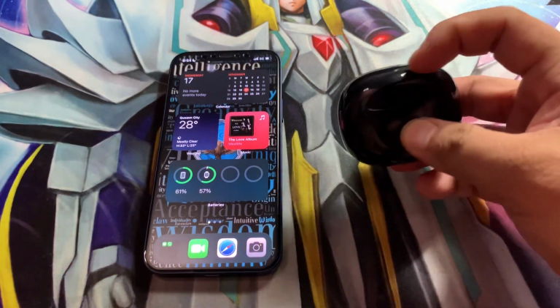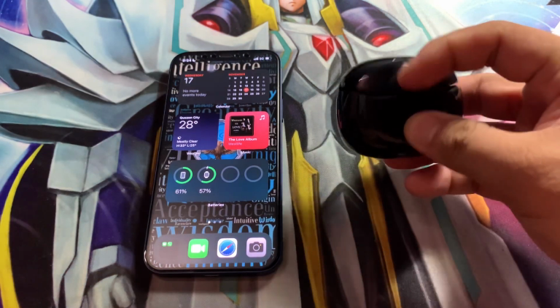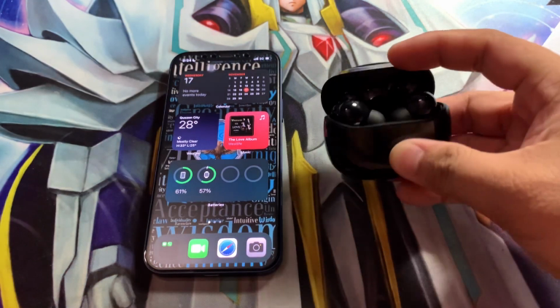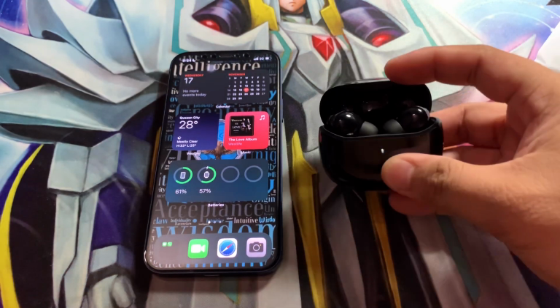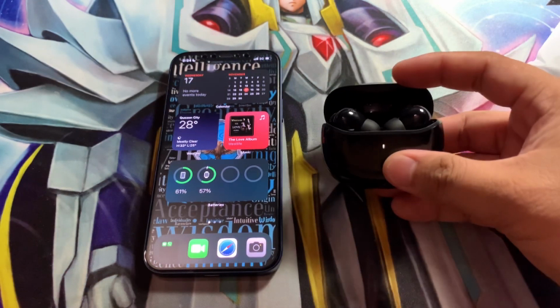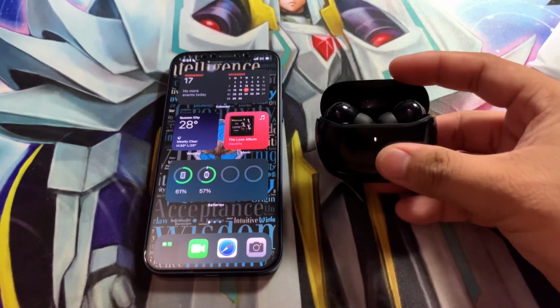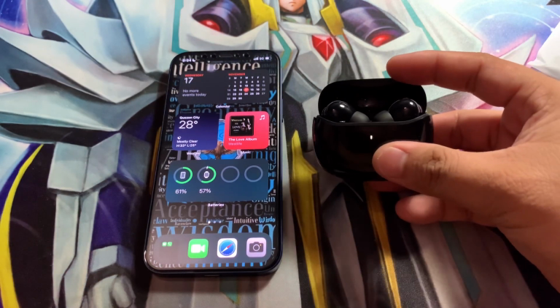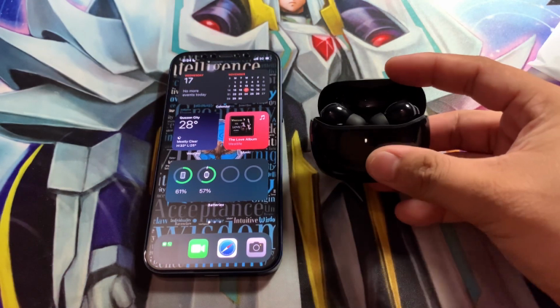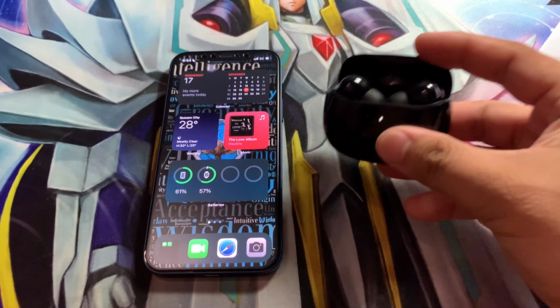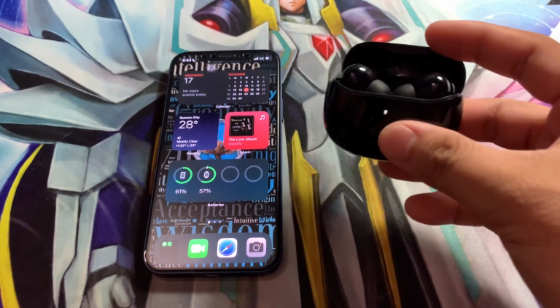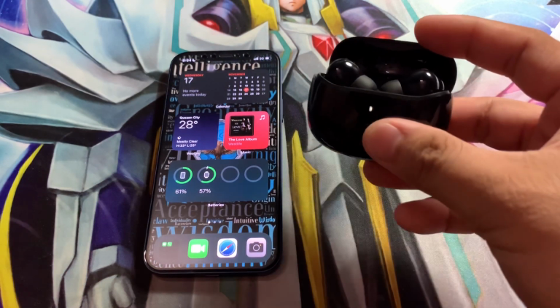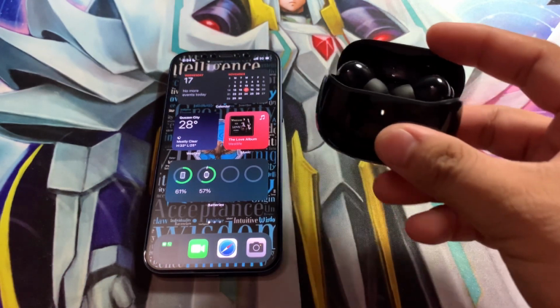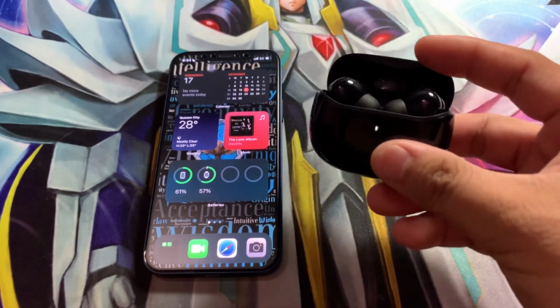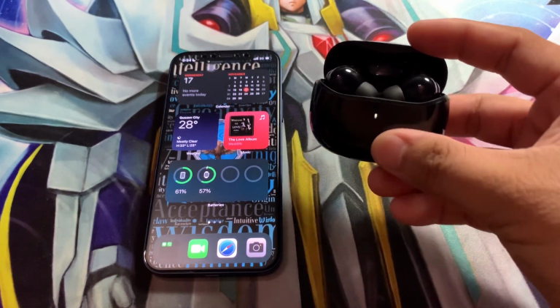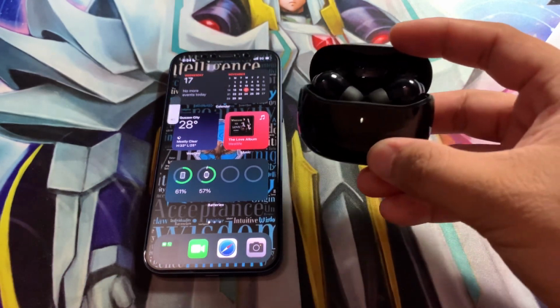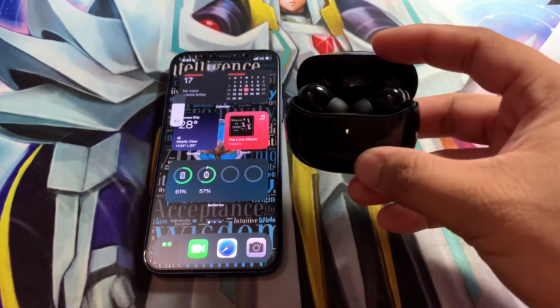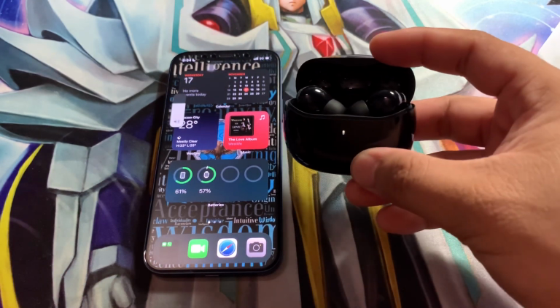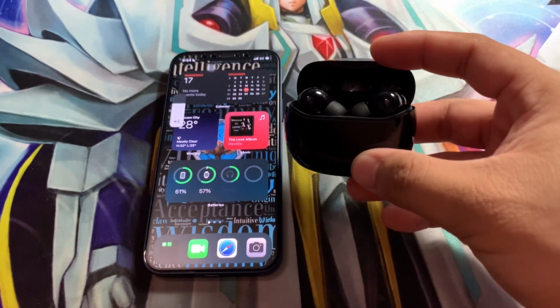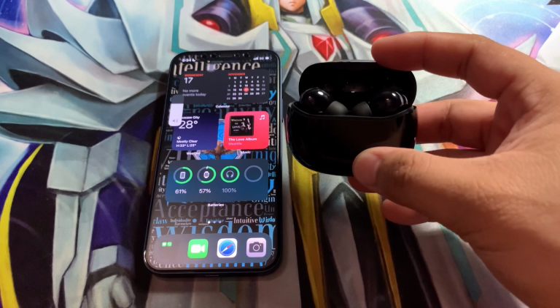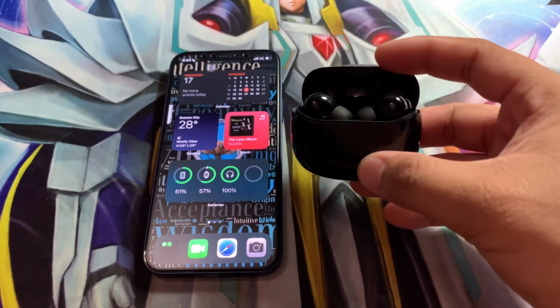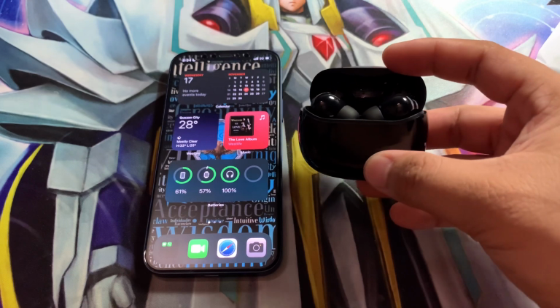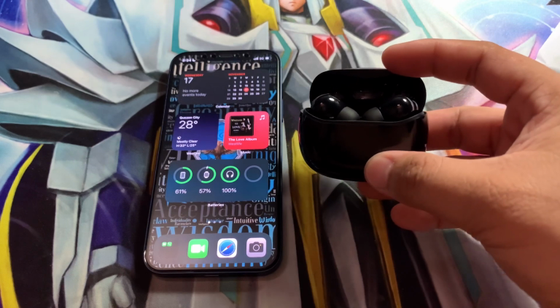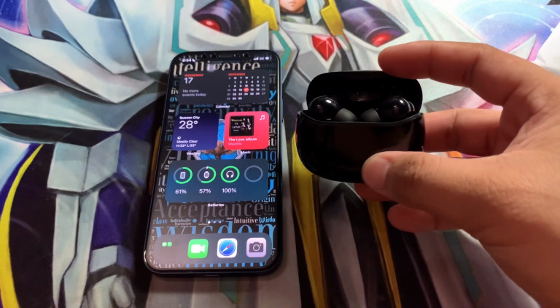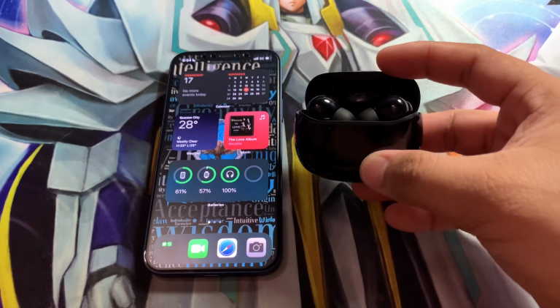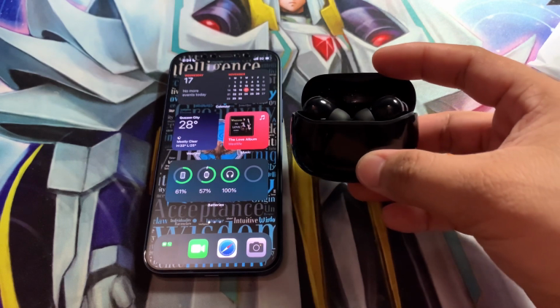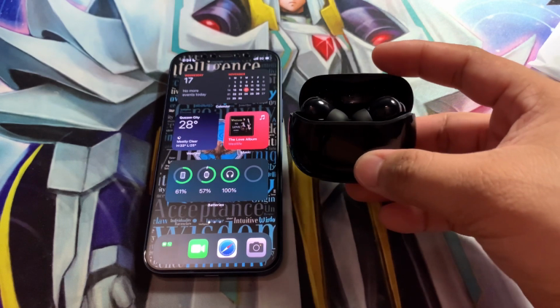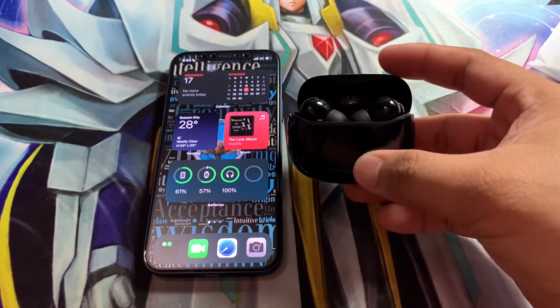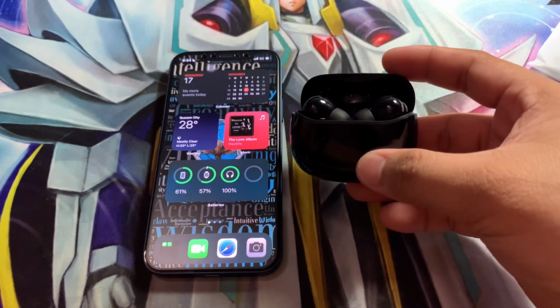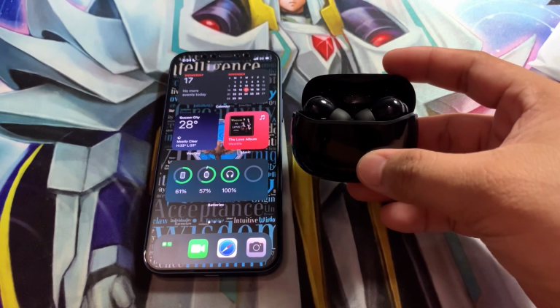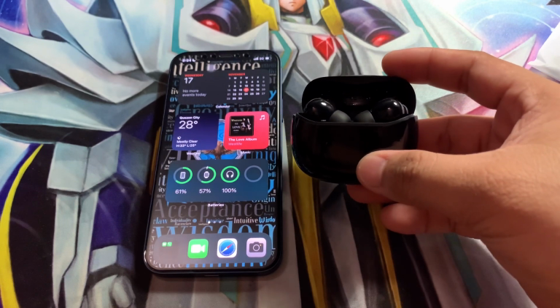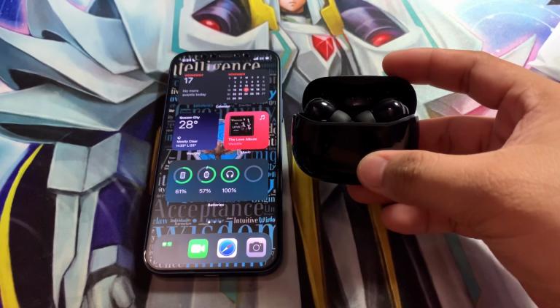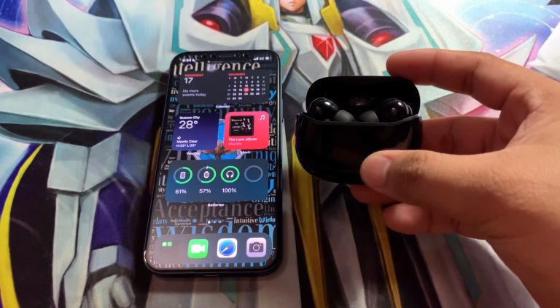Once you've paired it with your device, it will automatically connect when you open the case — just like other earbuds do.